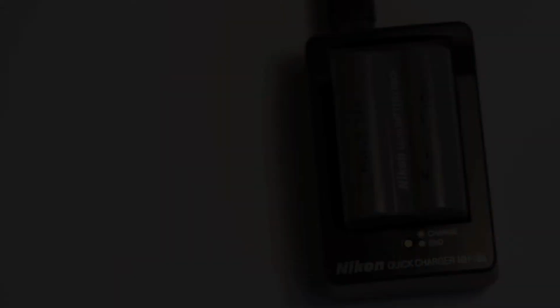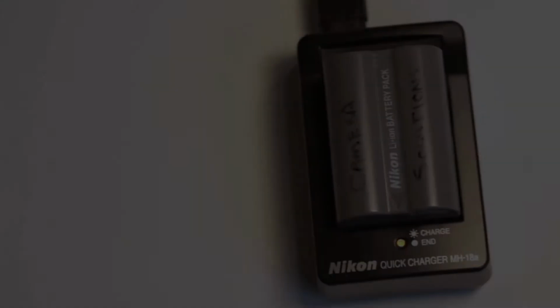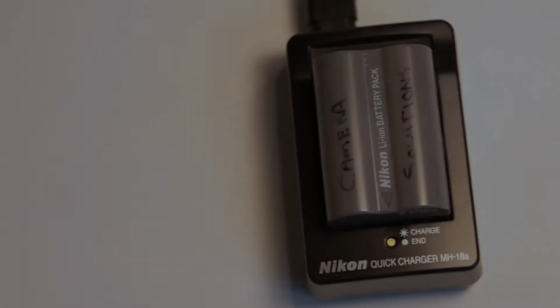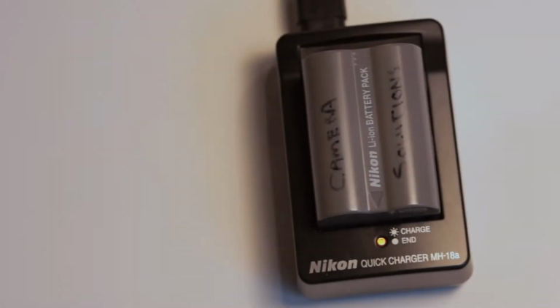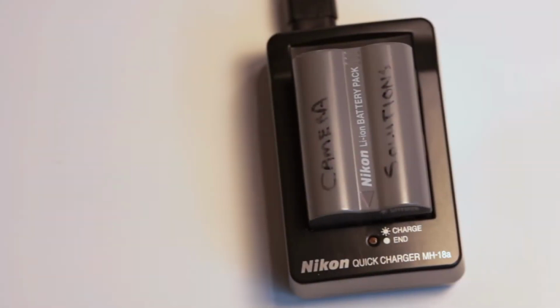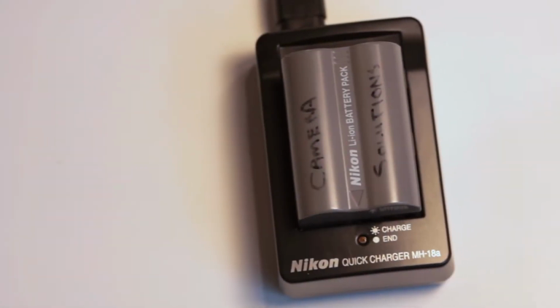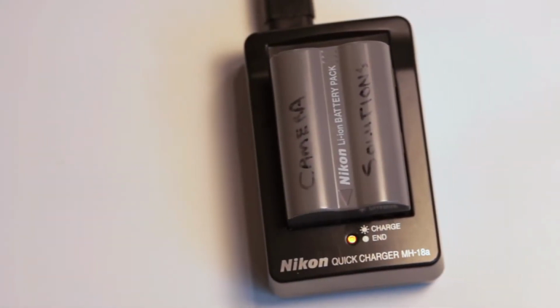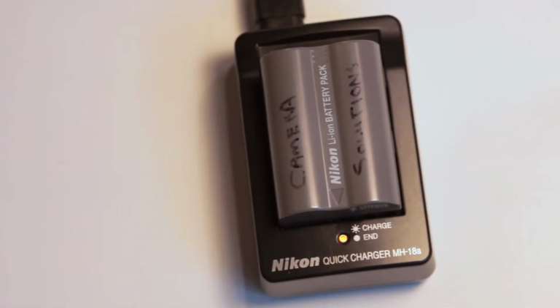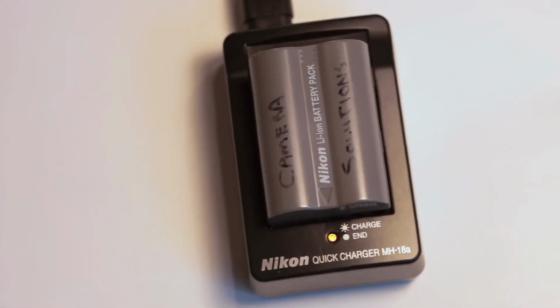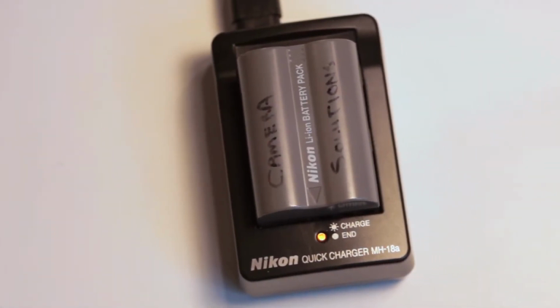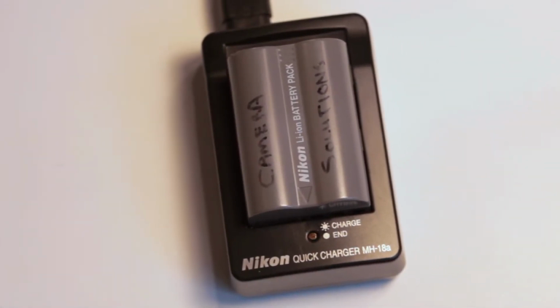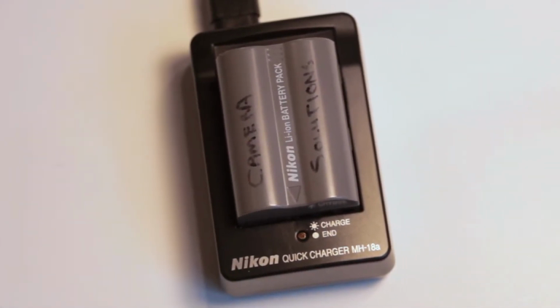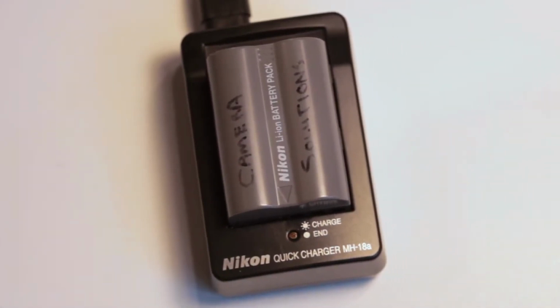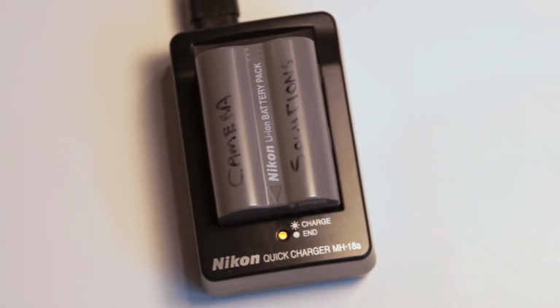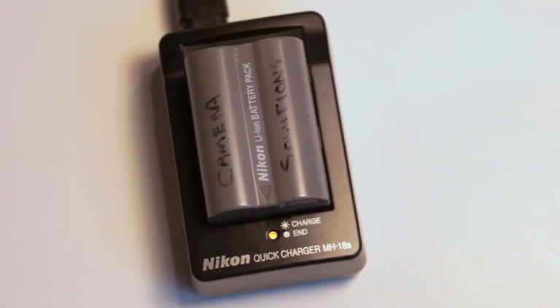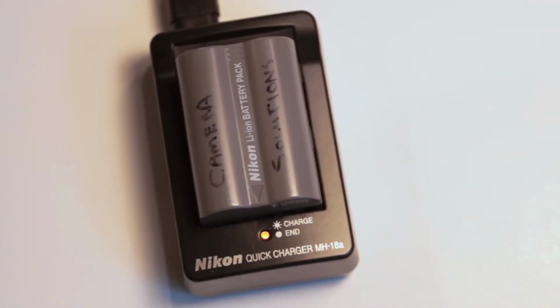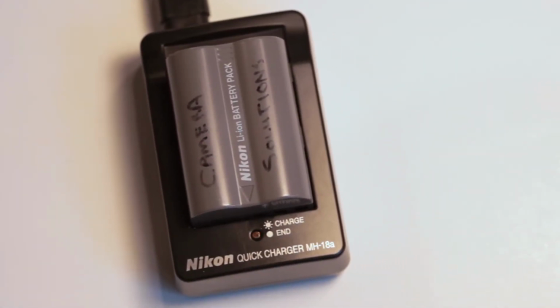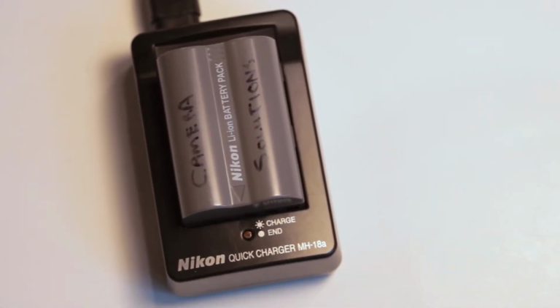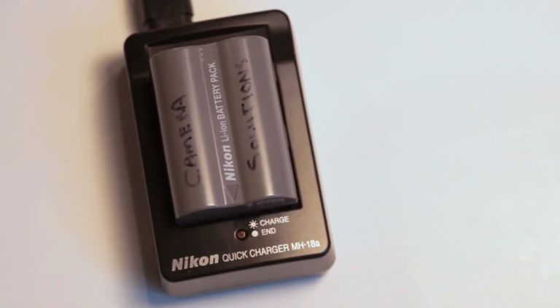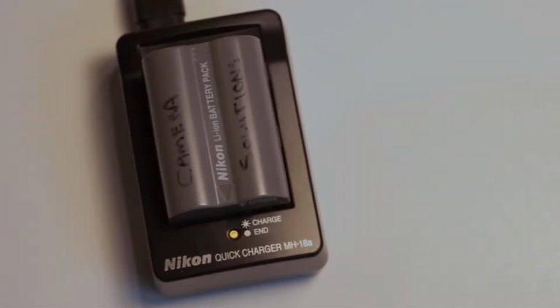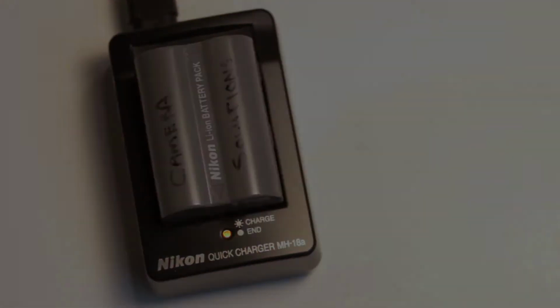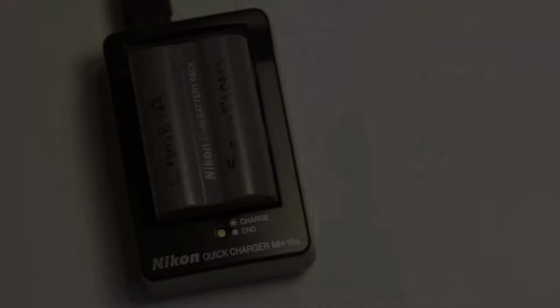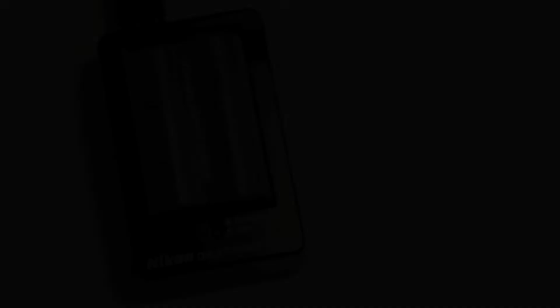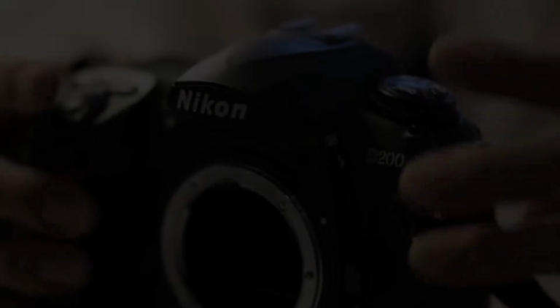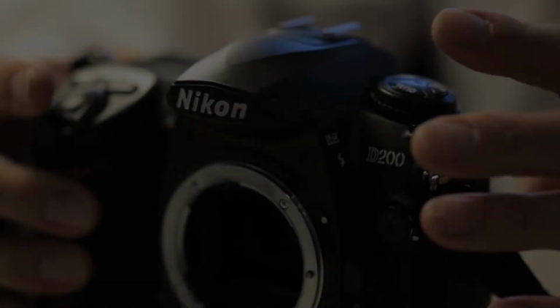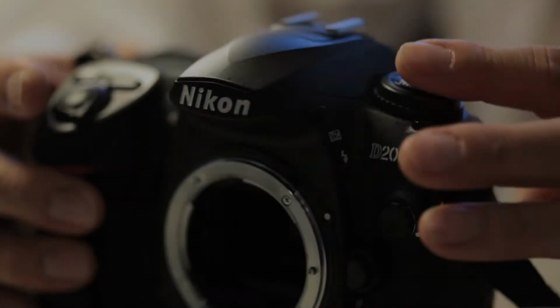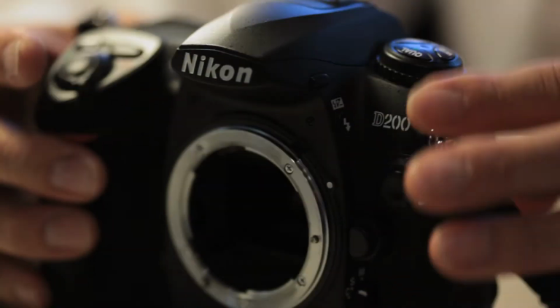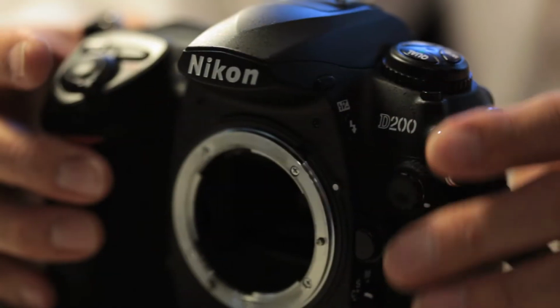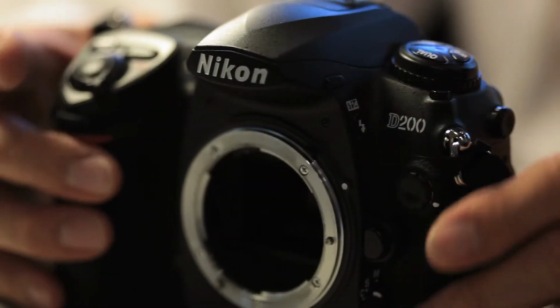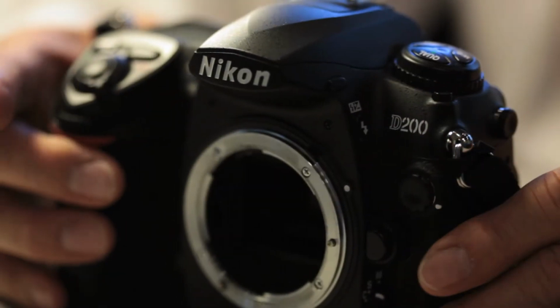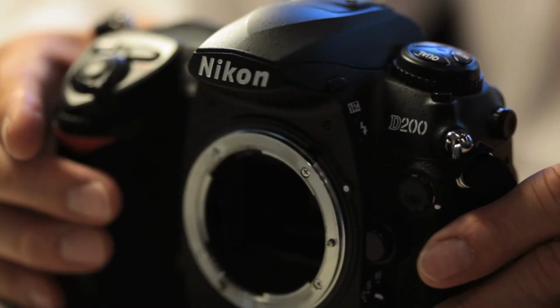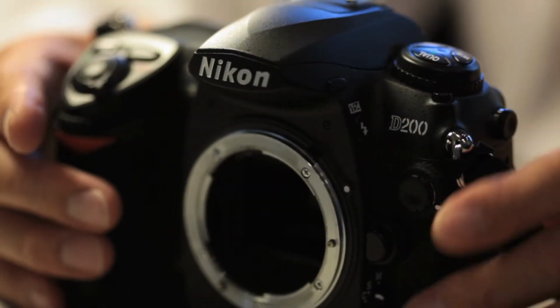Before you start, you need to make sure your battery is fully charged to prevent the camera from shutting down. We will first start with the Nikon camera.